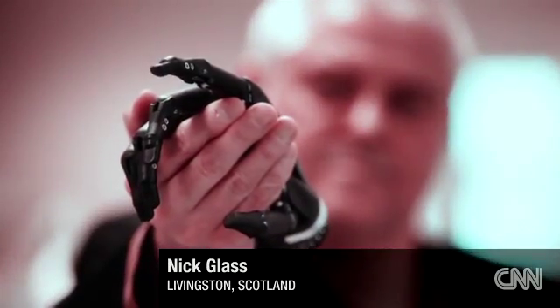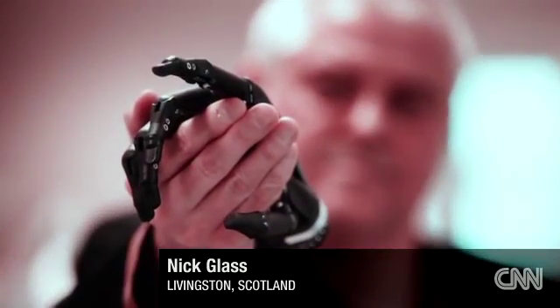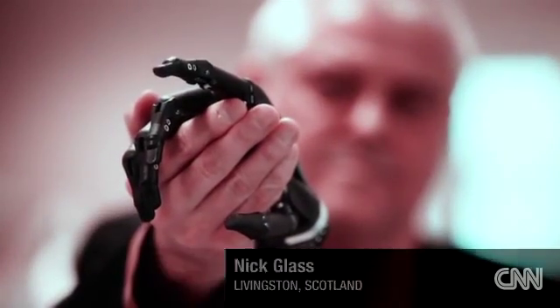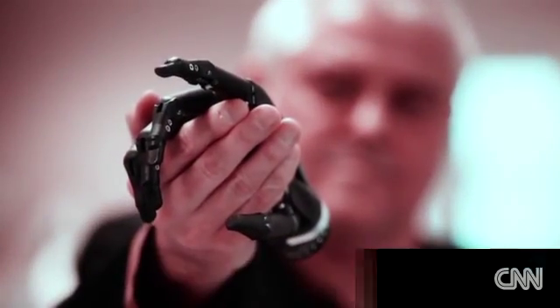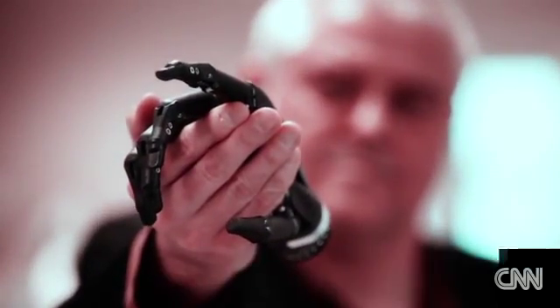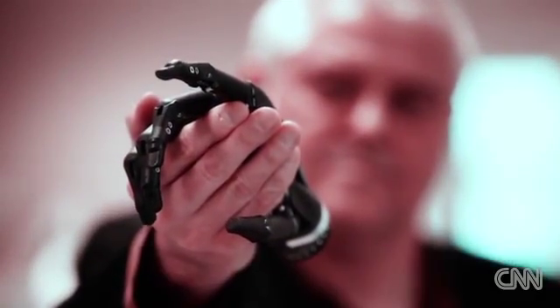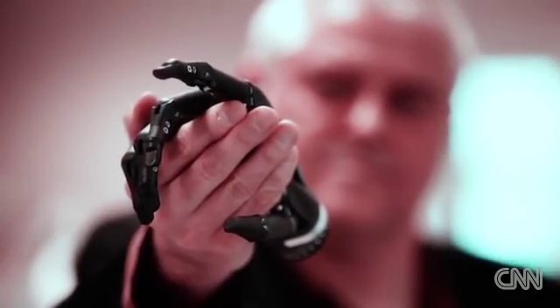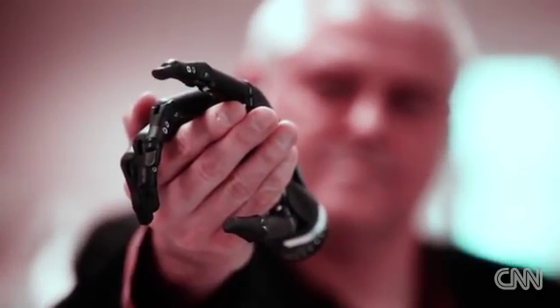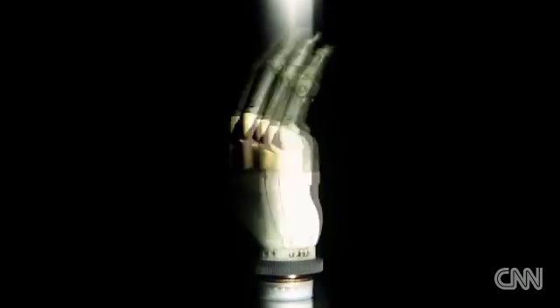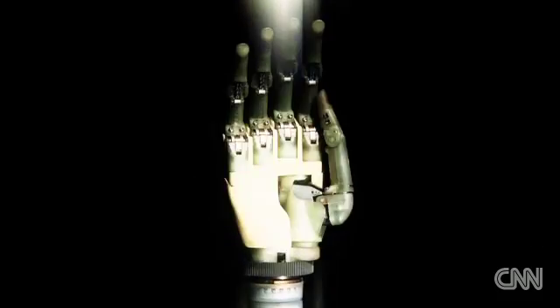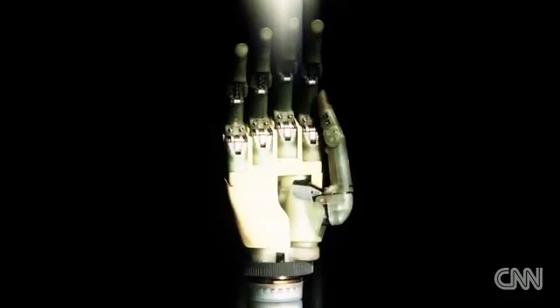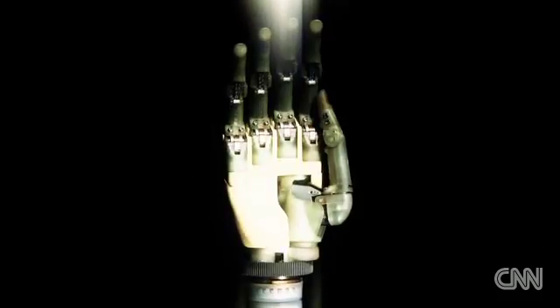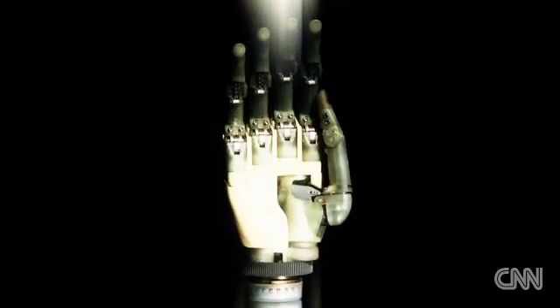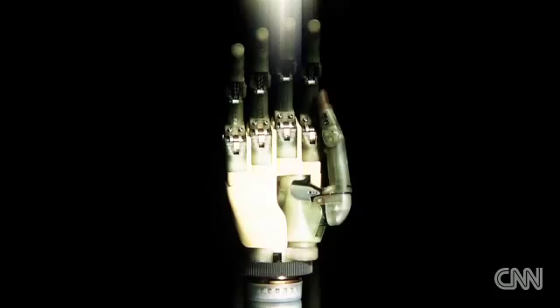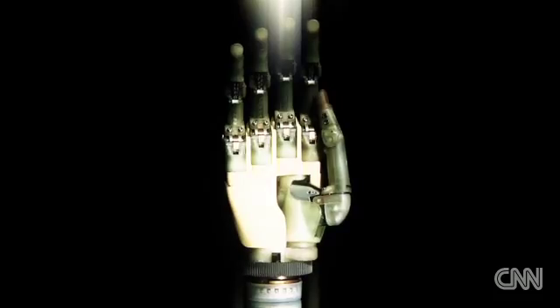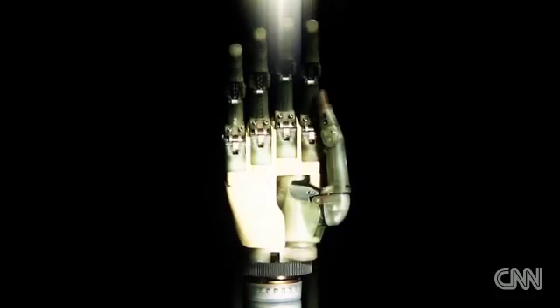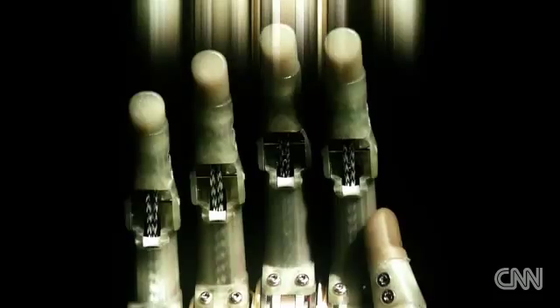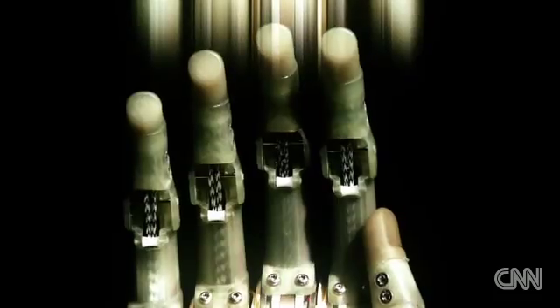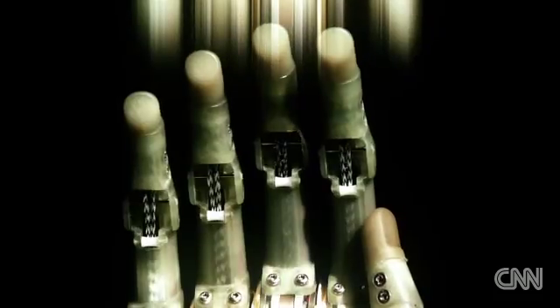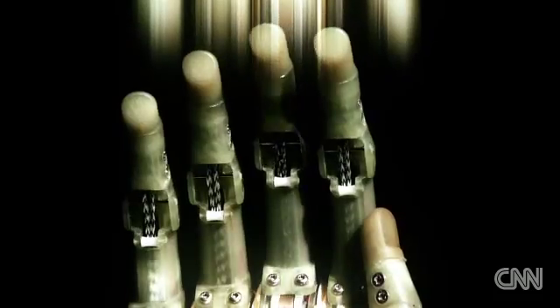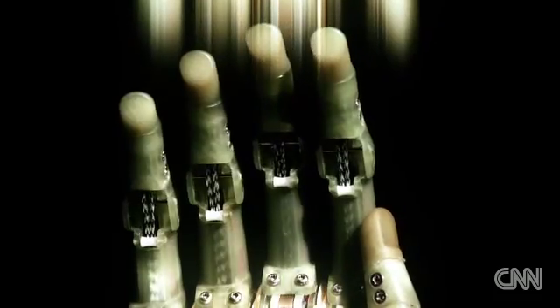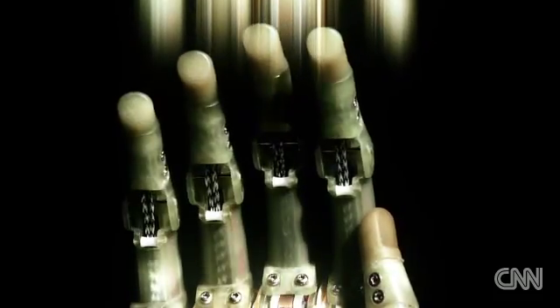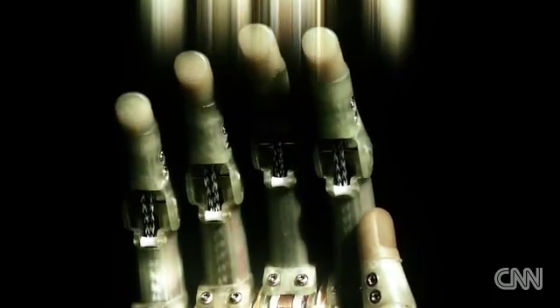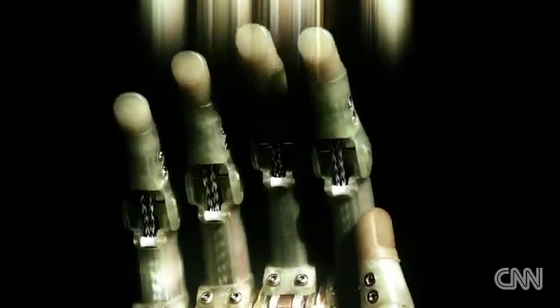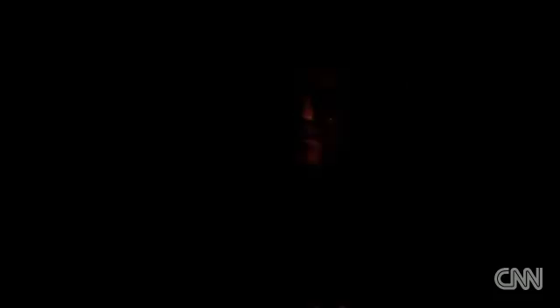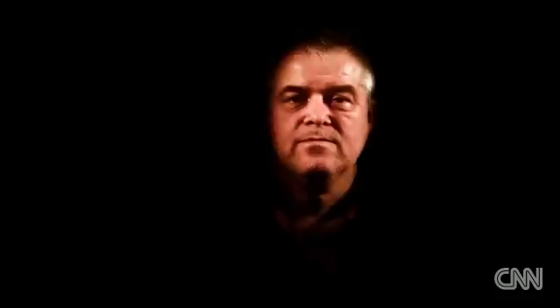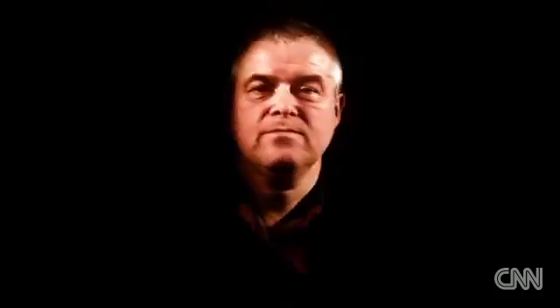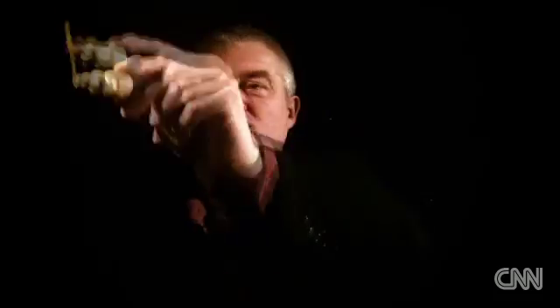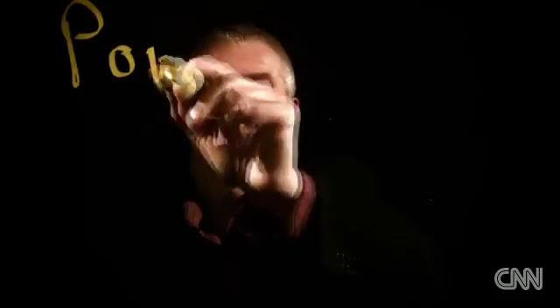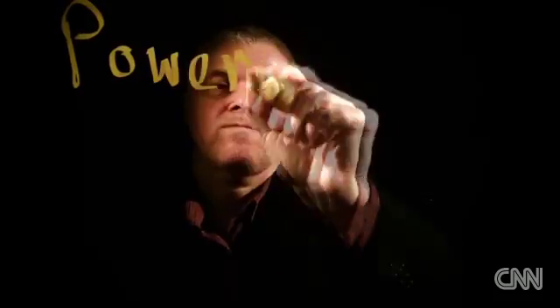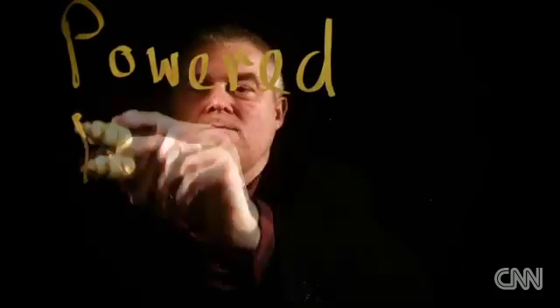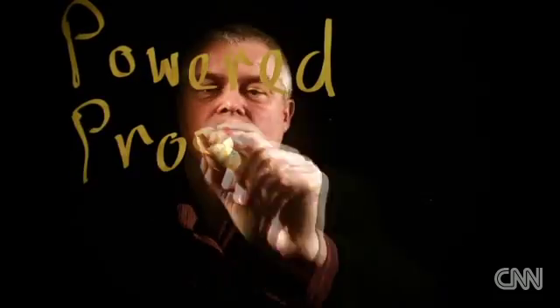This is the I-LIM, a prosthetic hand built with individually powered prosthetic digits.